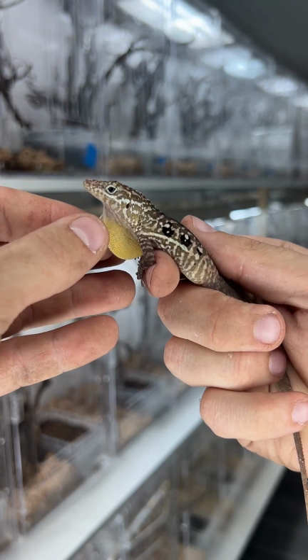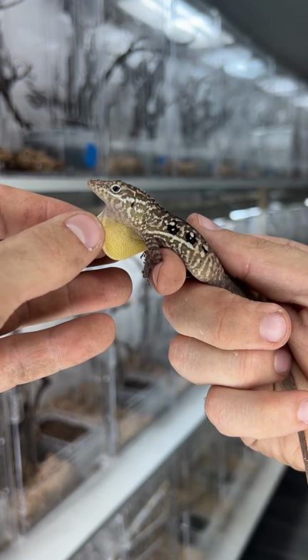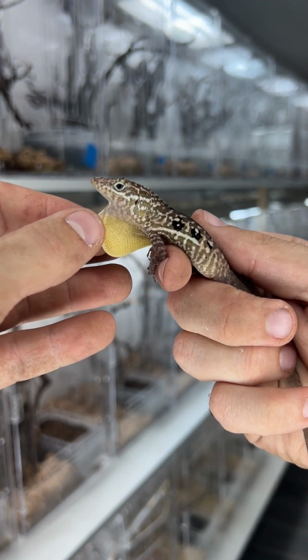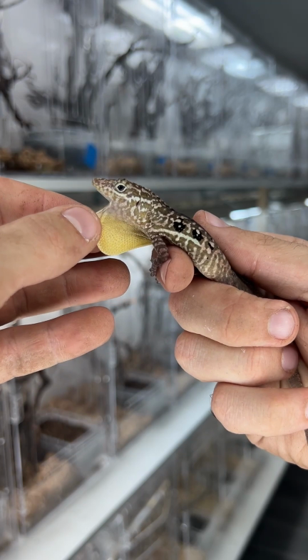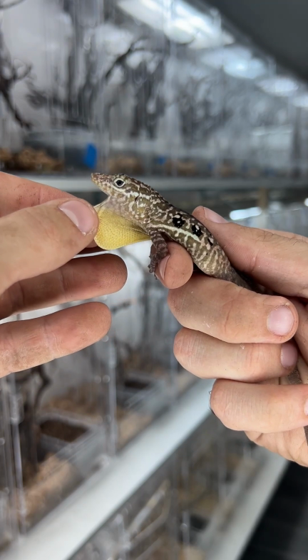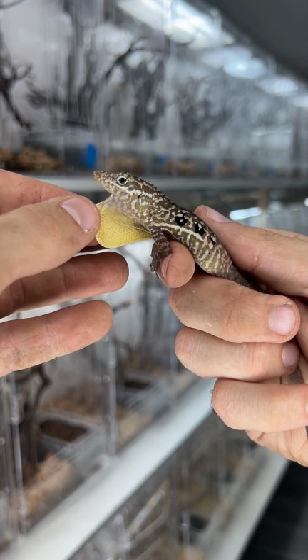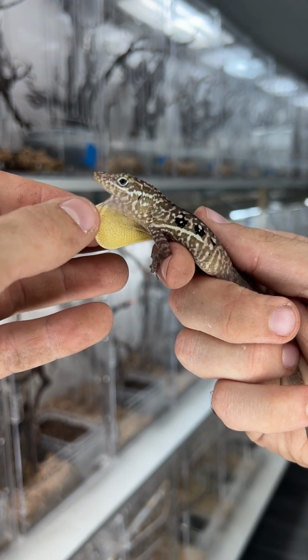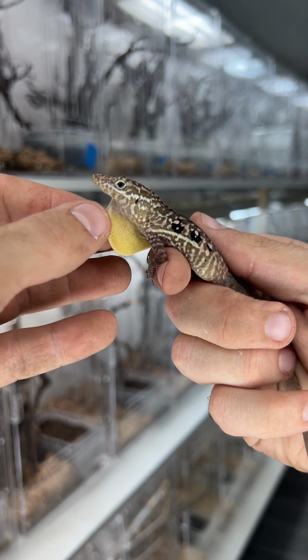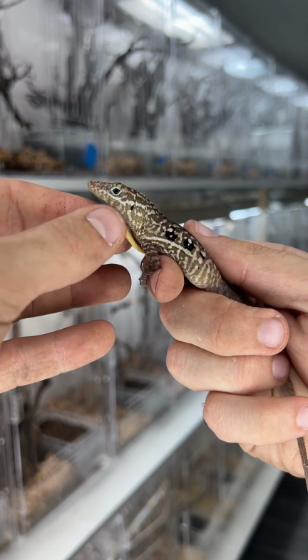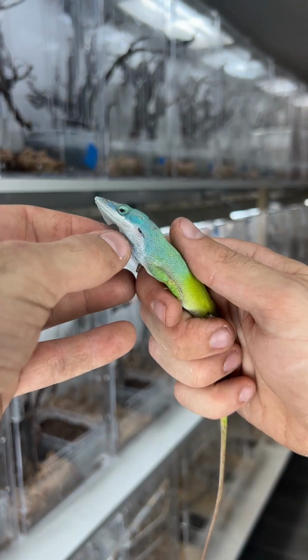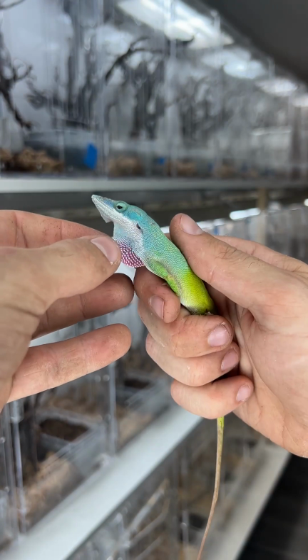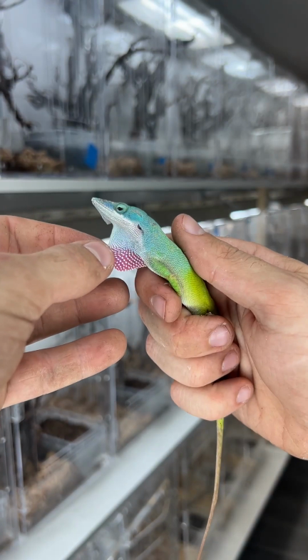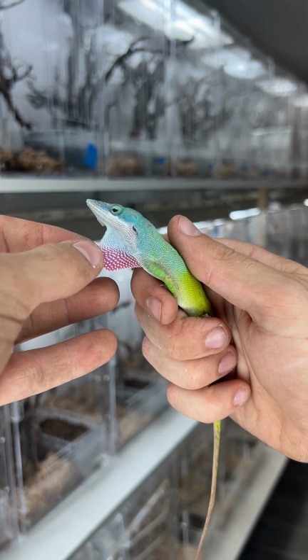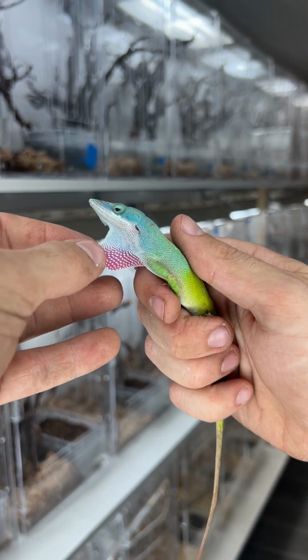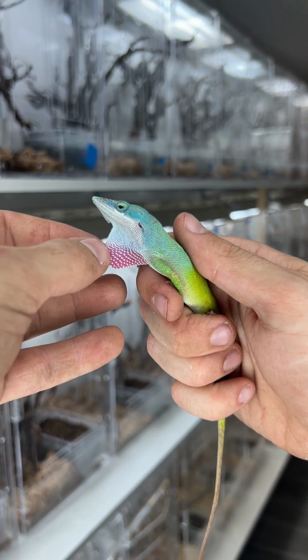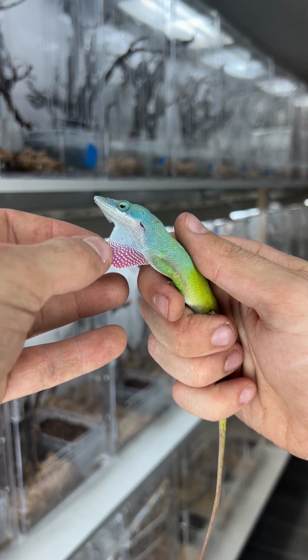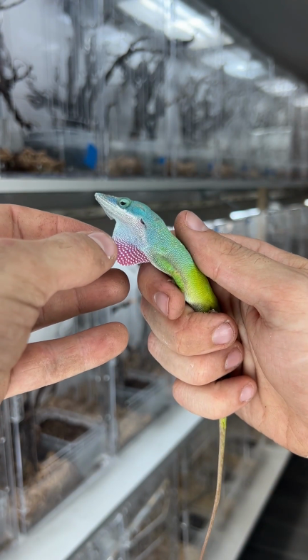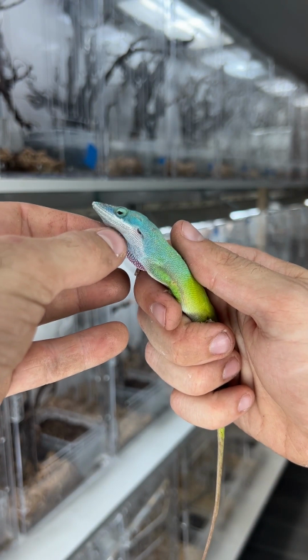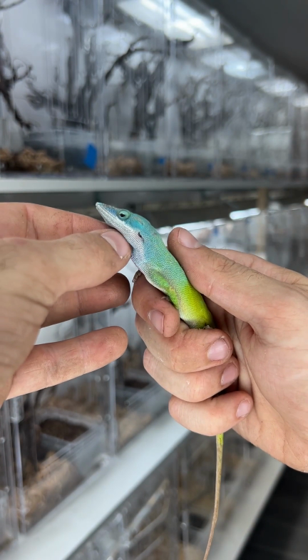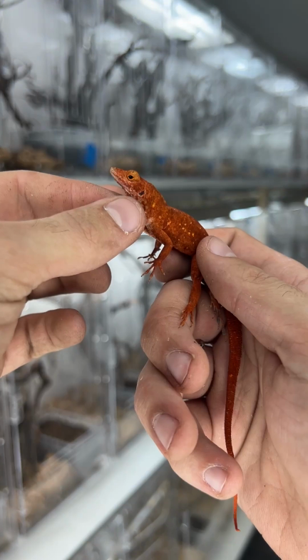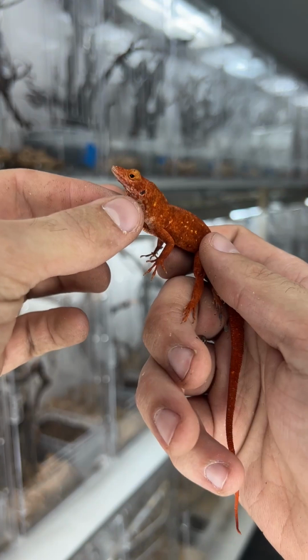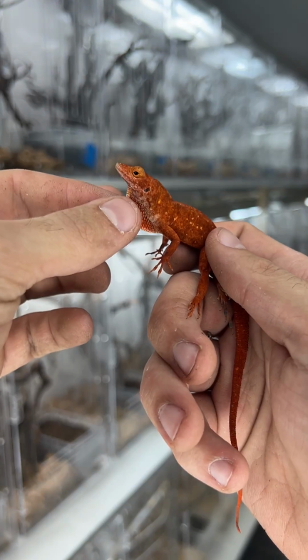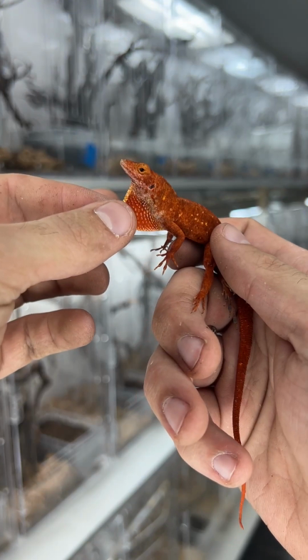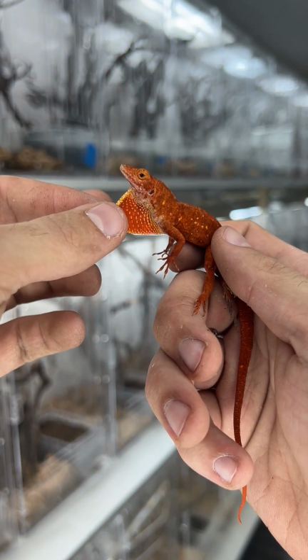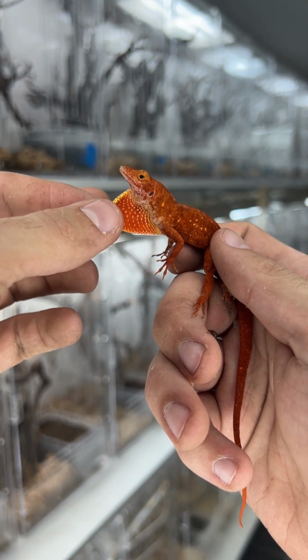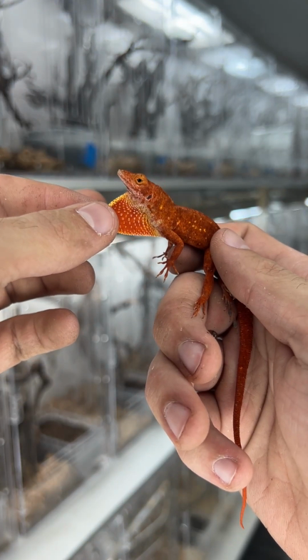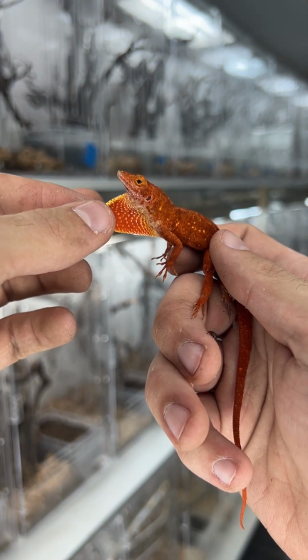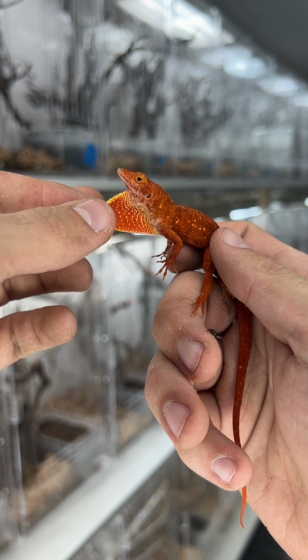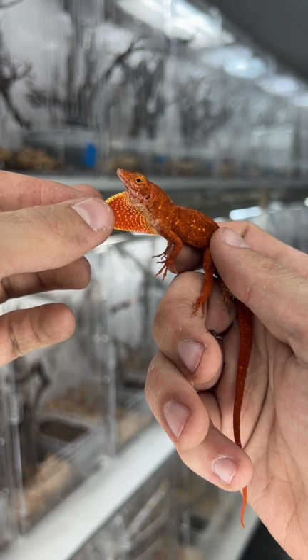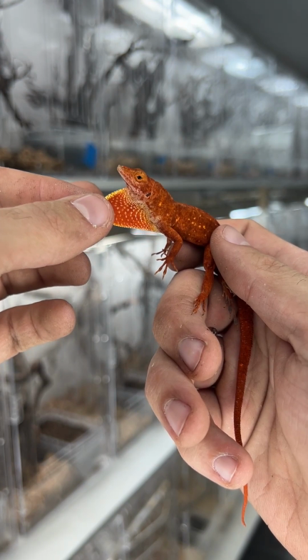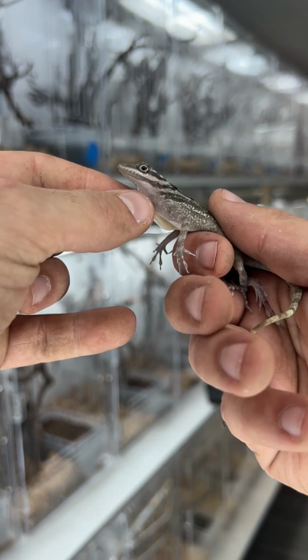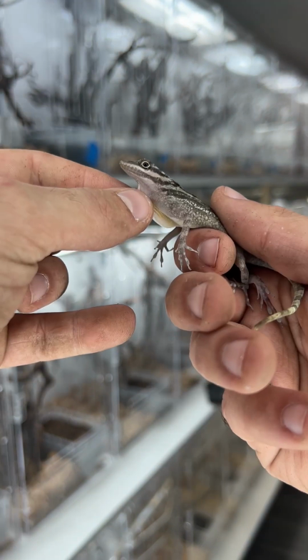Sometimes it may be a territorial display to another male, or maybe a courting display to impress a female. Anoles extend their dewlaps on their own with specialized muscles. Some even have bones in there, but pulling them out doesn't hurt them, so don't worry about that.